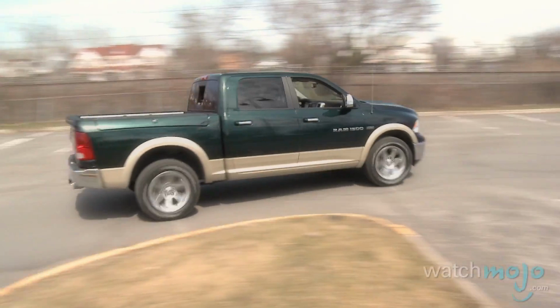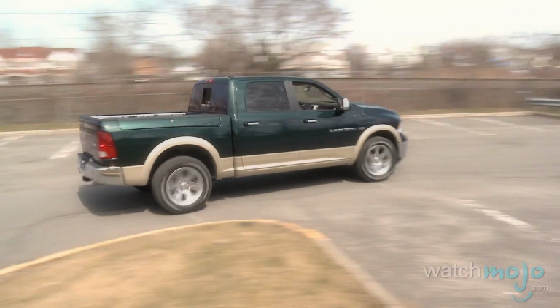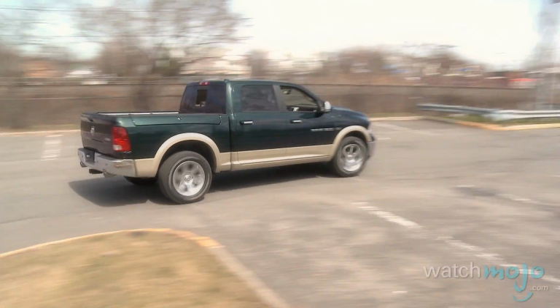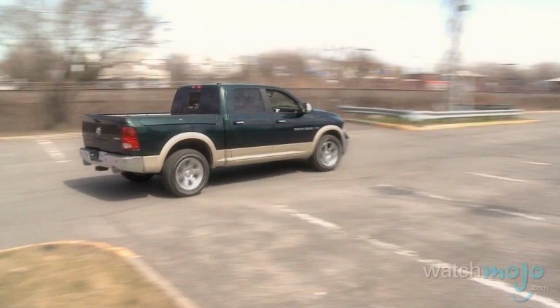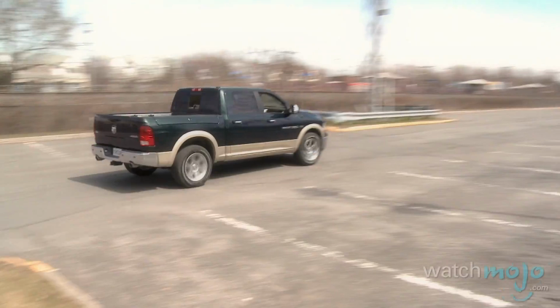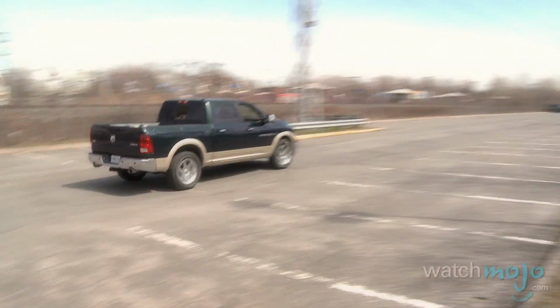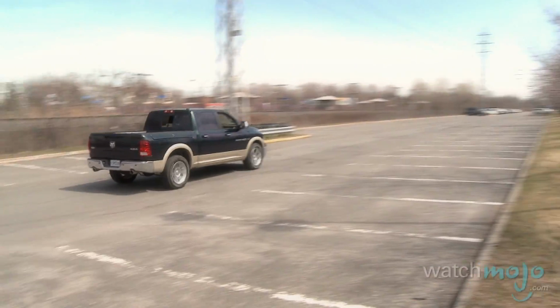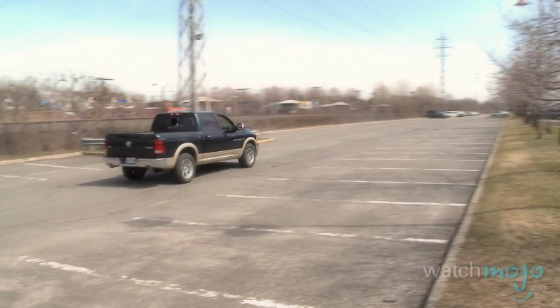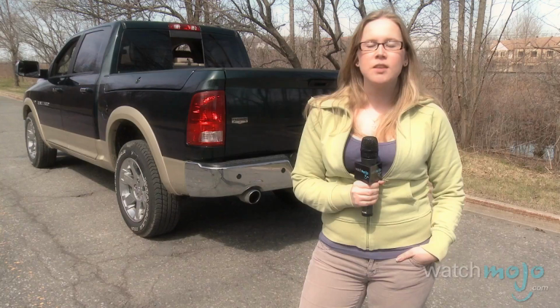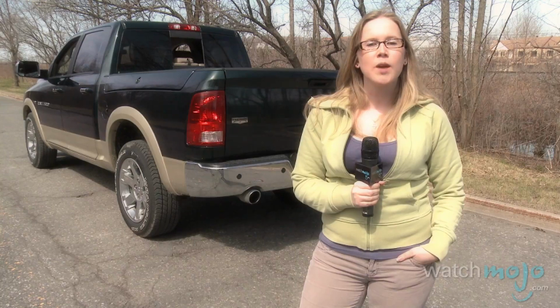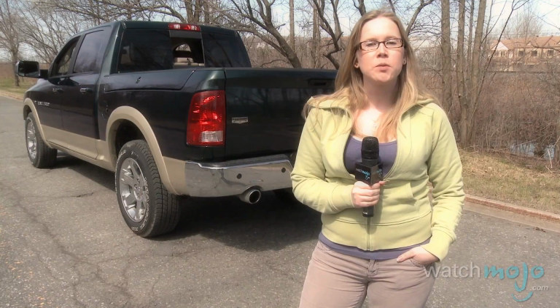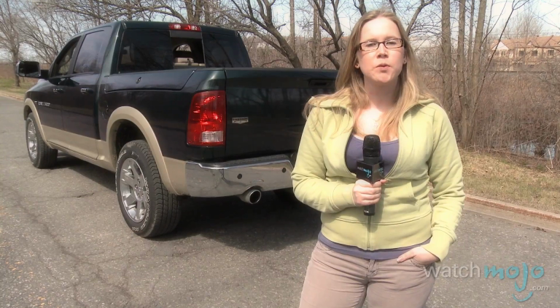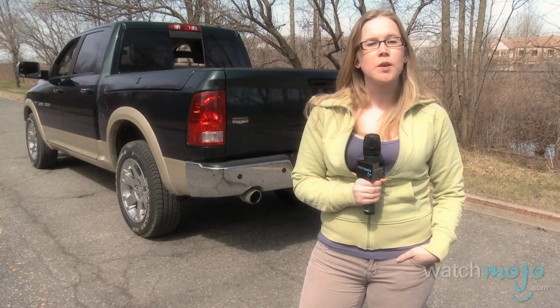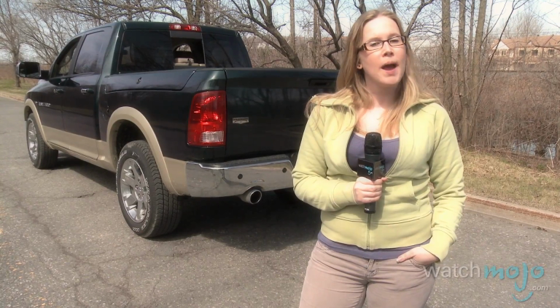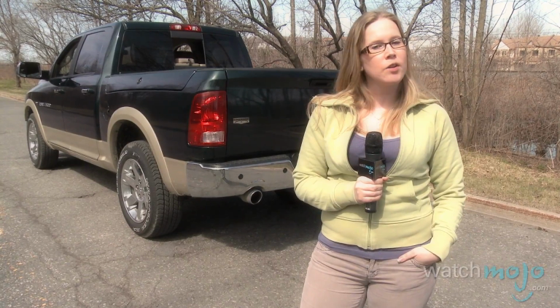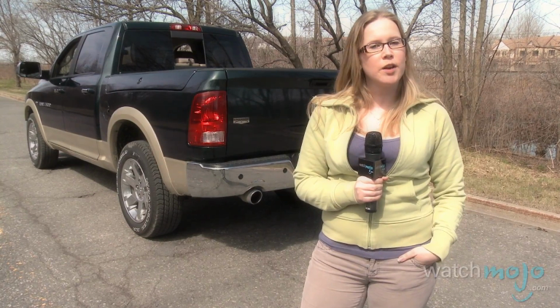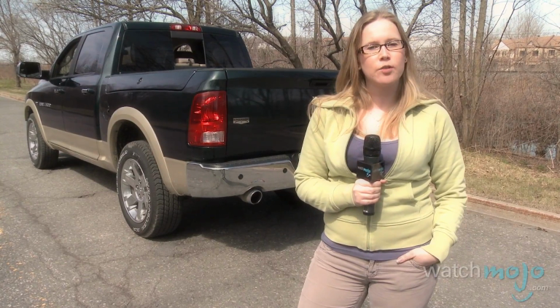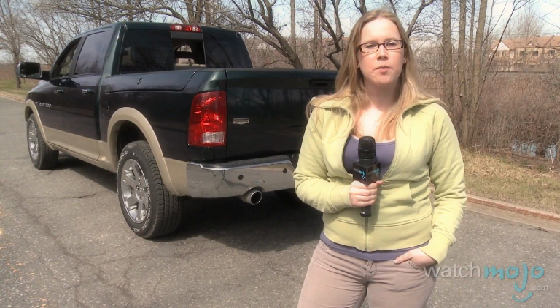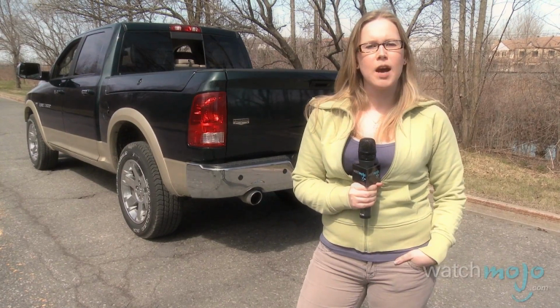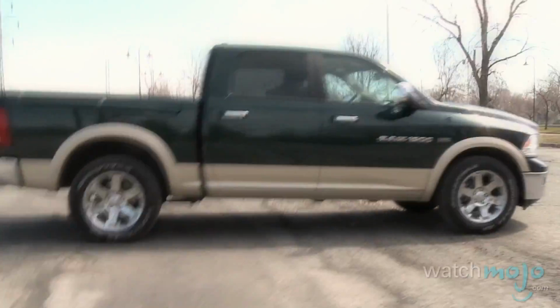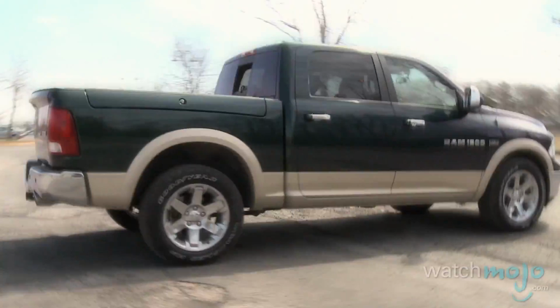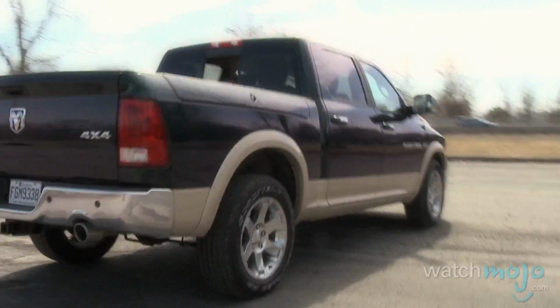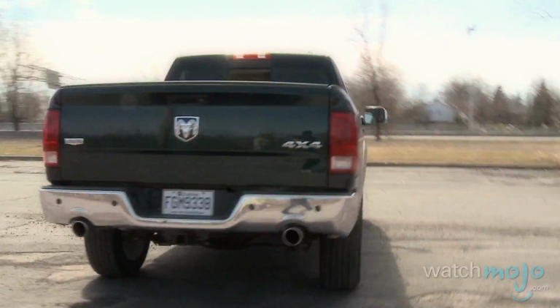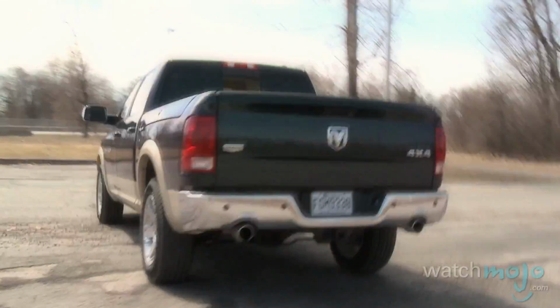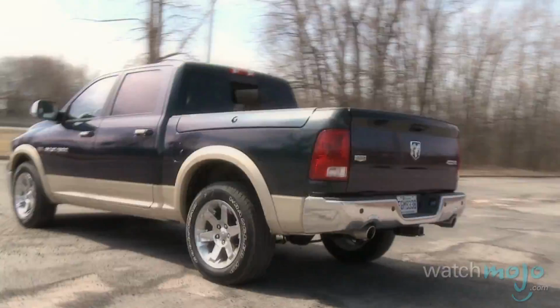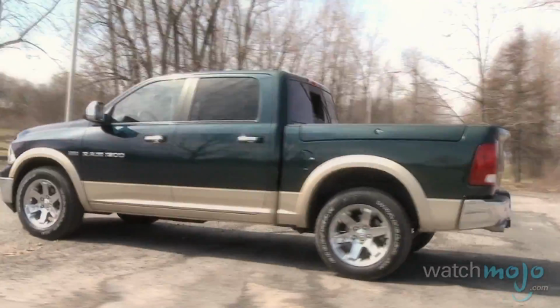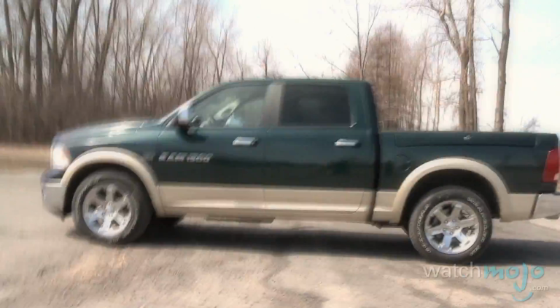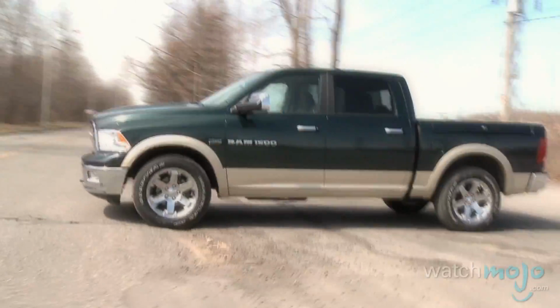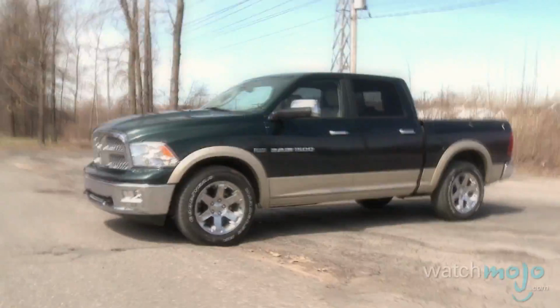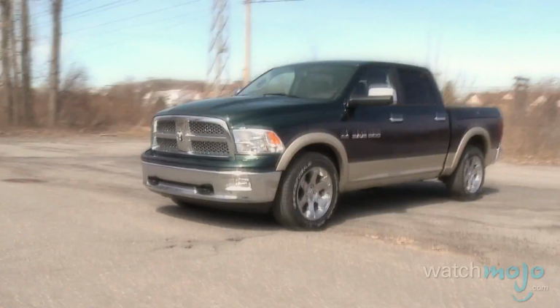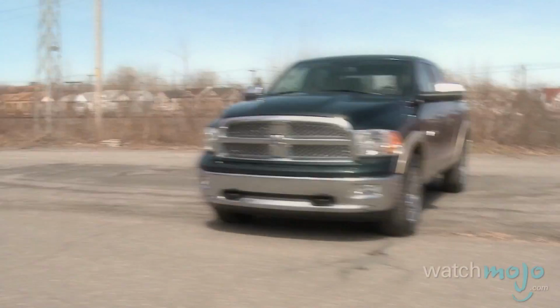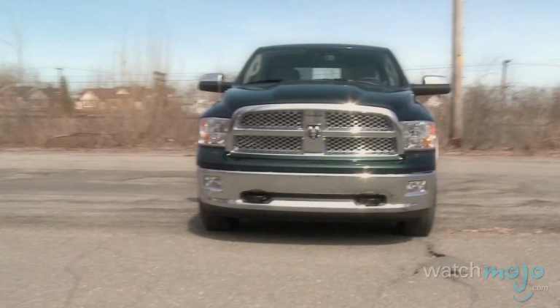Dodge may have had a rough couple of years, but this Ram is proof that they're back on the right track — with a high-quality pickup that does the job and looks good while it does it.